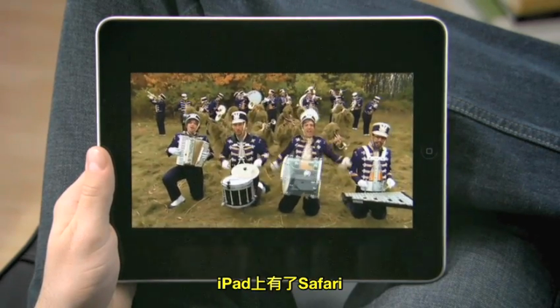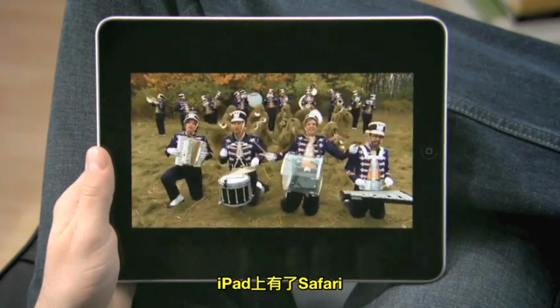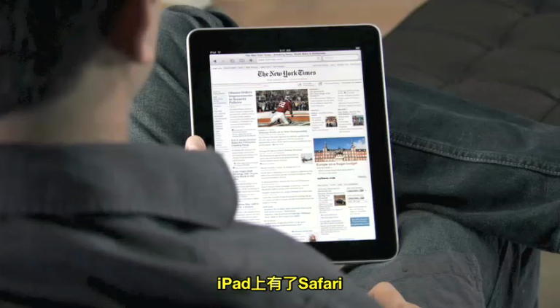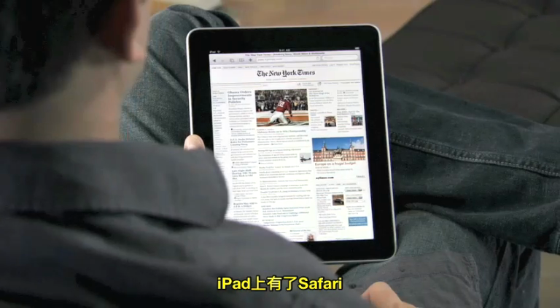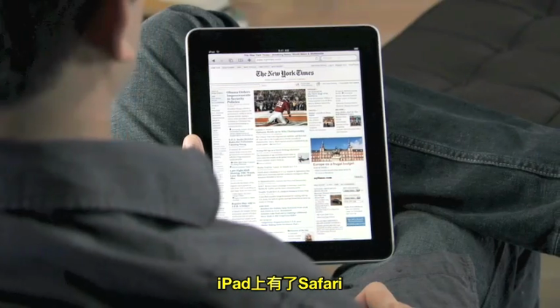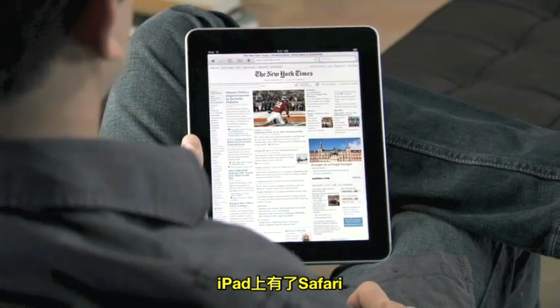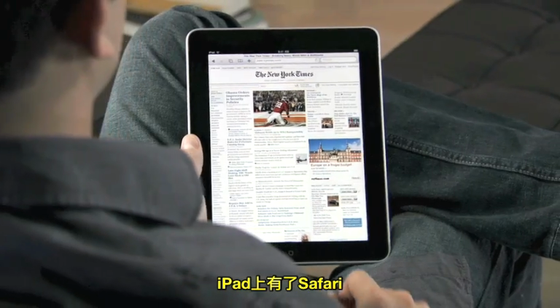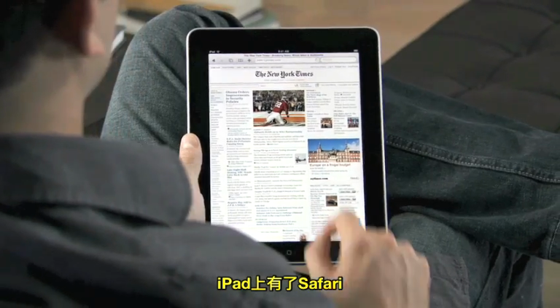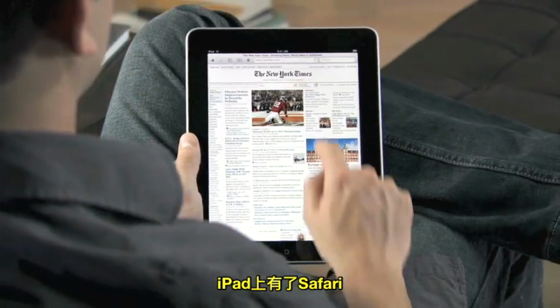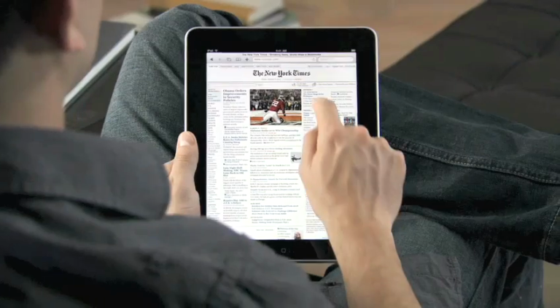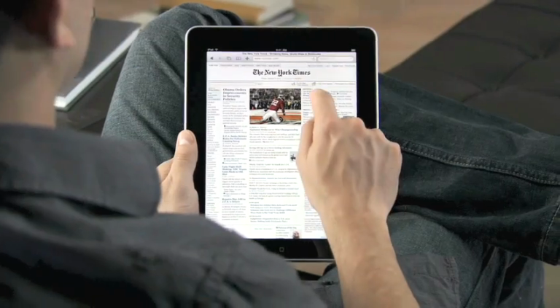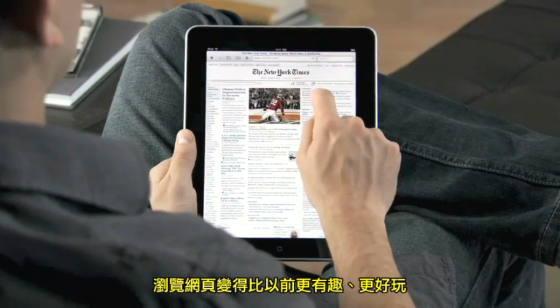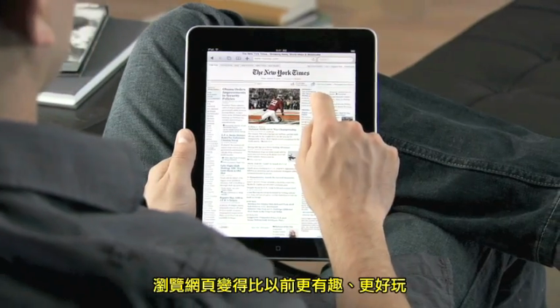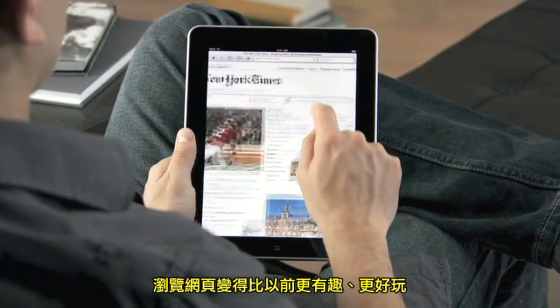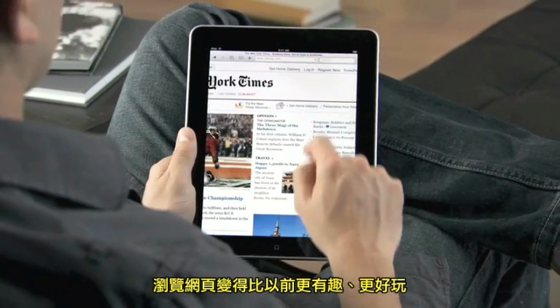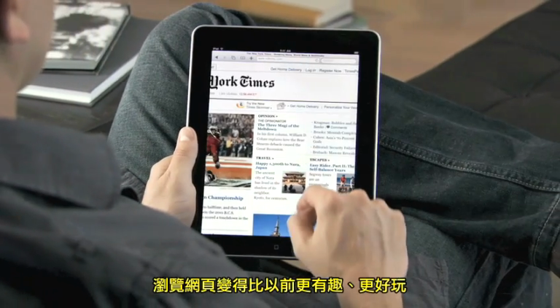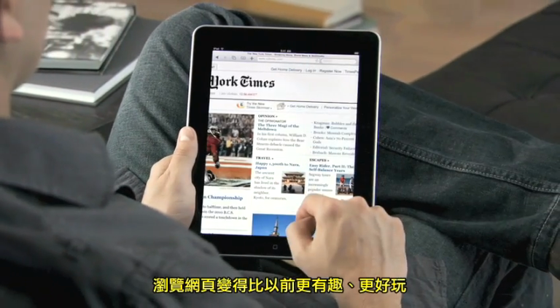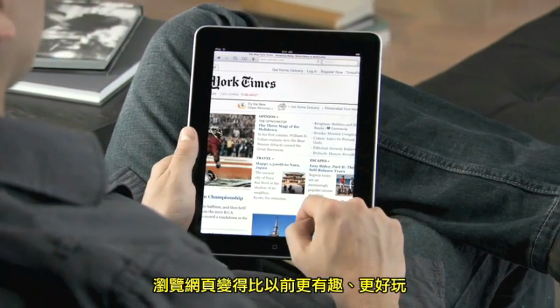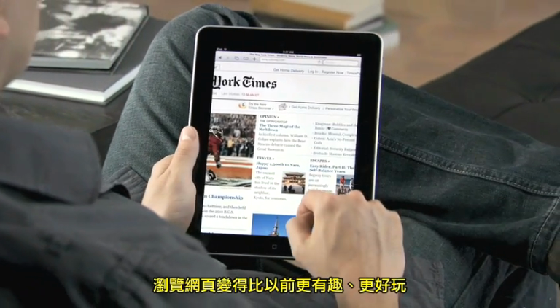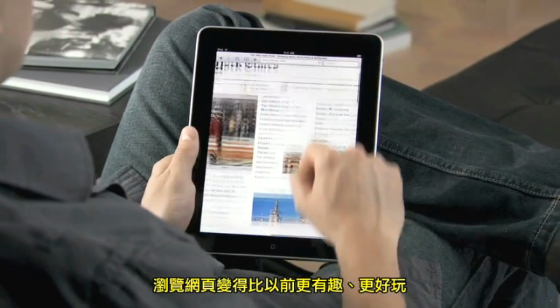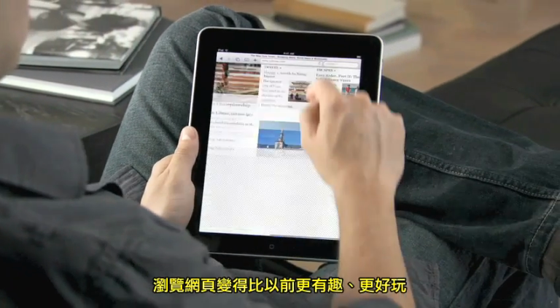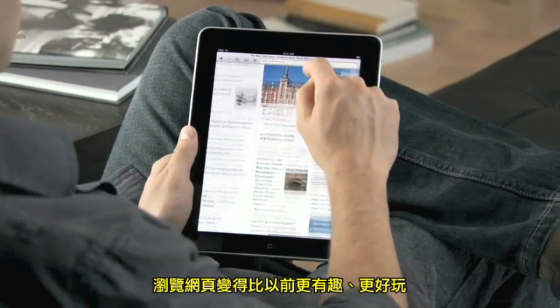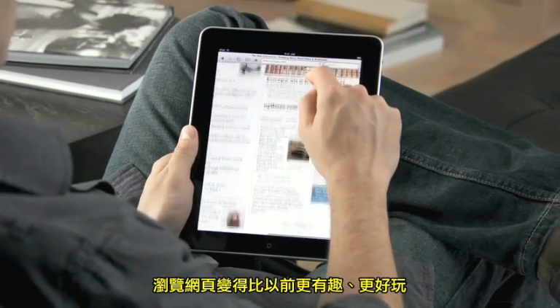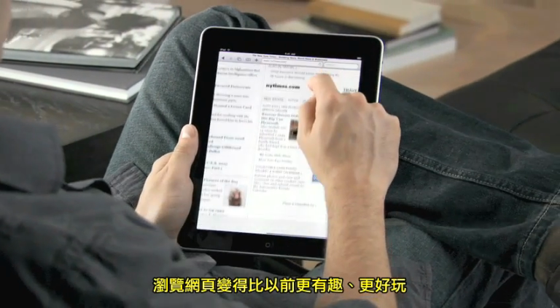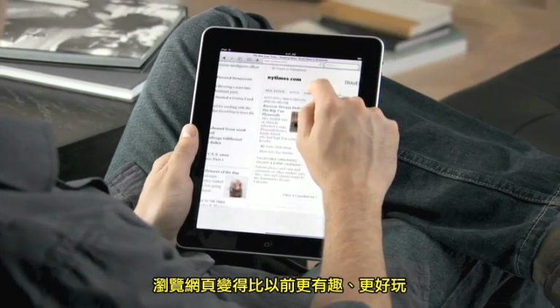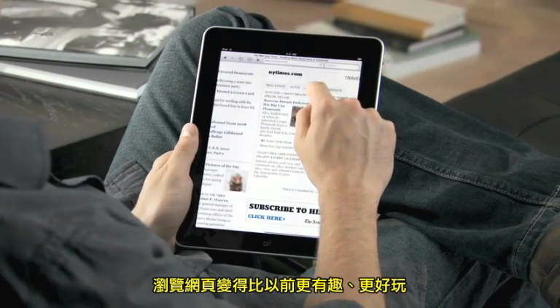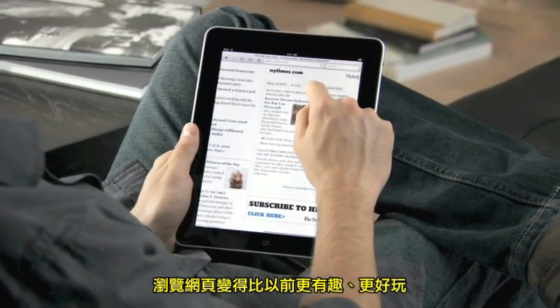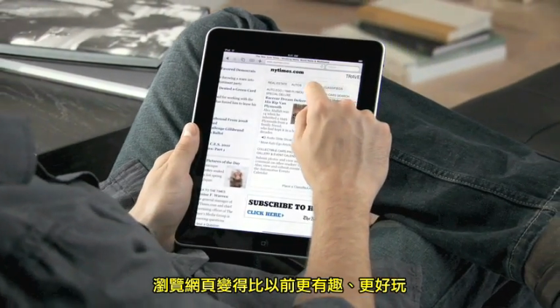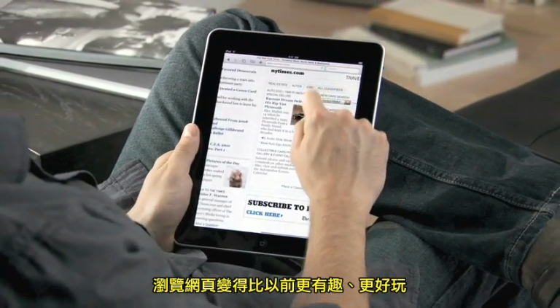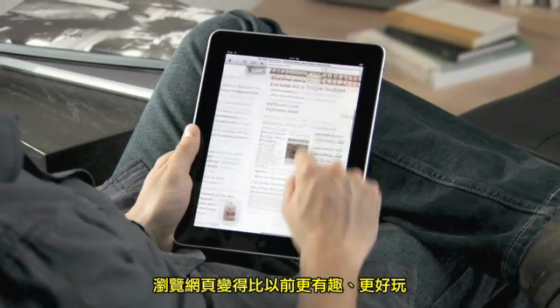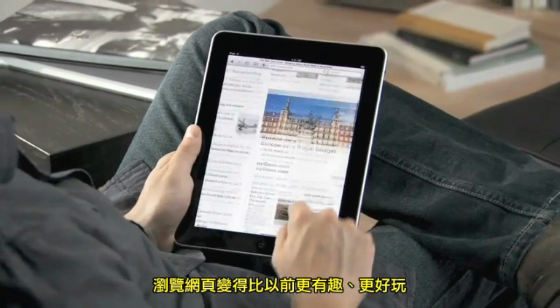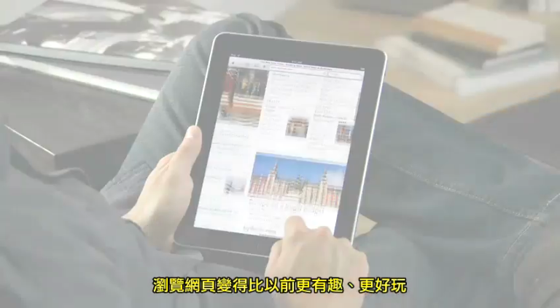With Safari on iPad, the web feels more intimate, more immersive, and more fun than ever before.